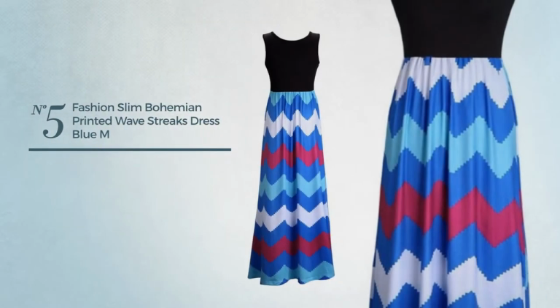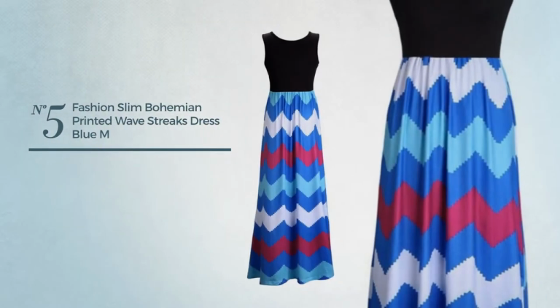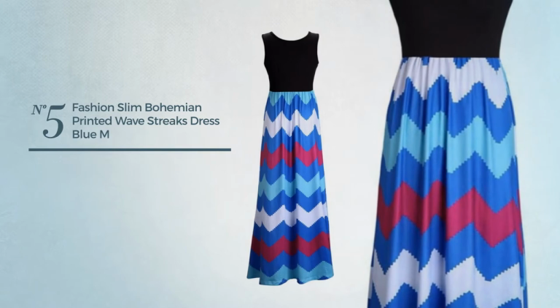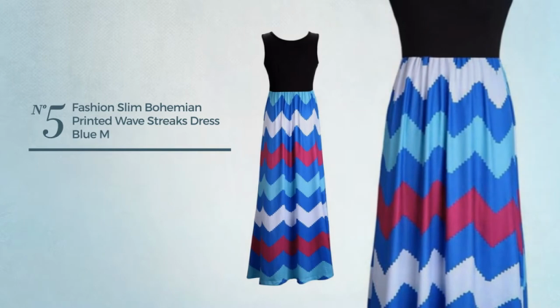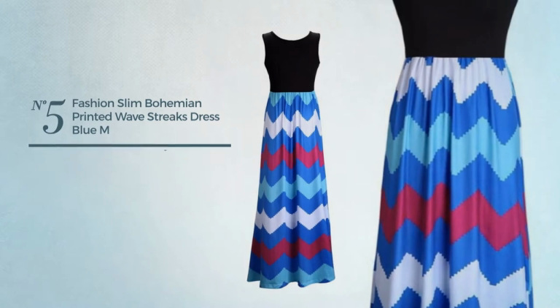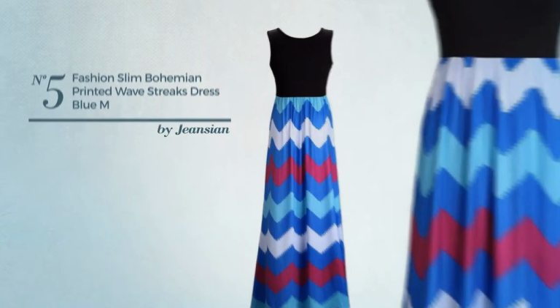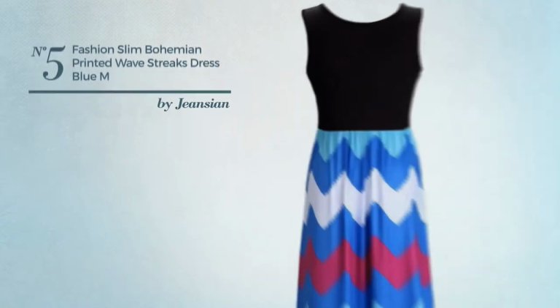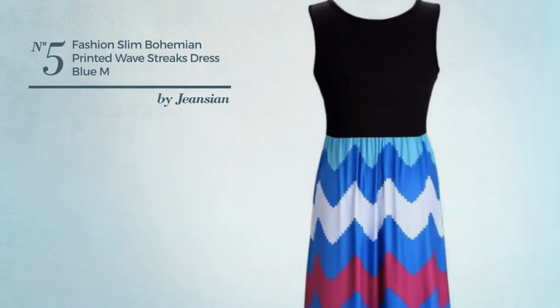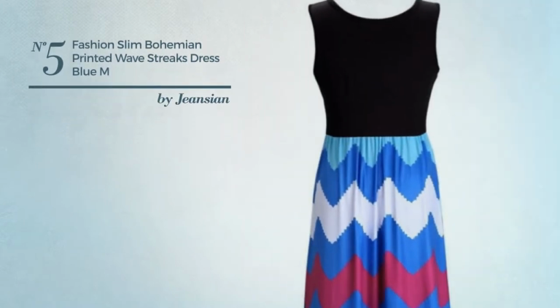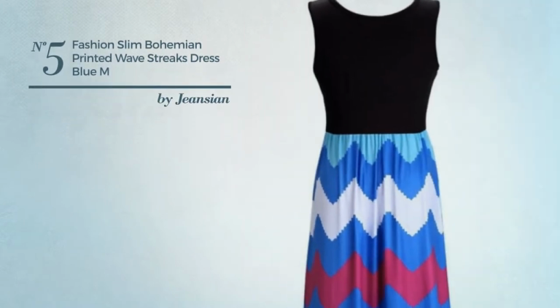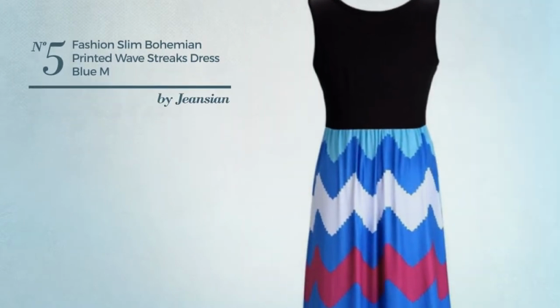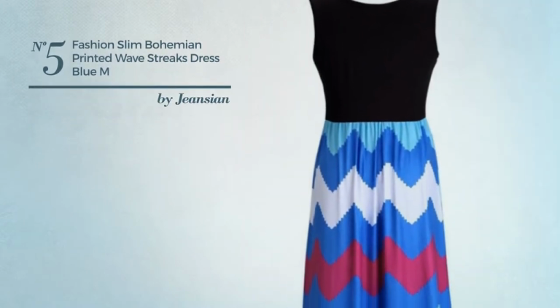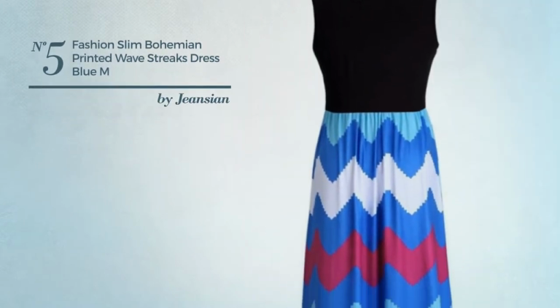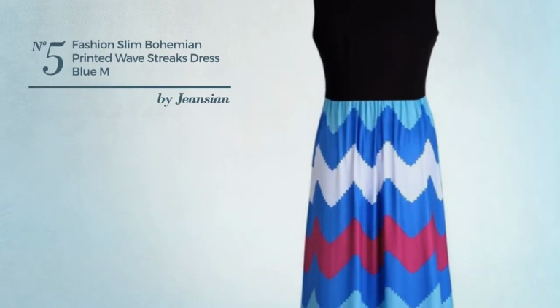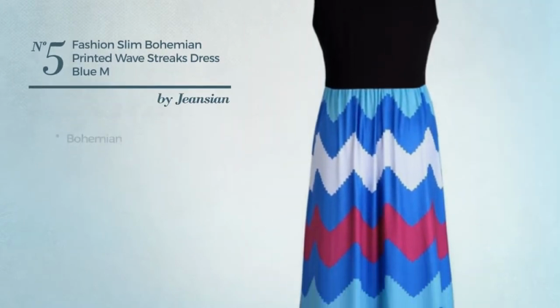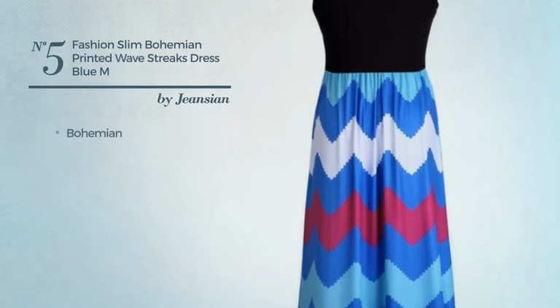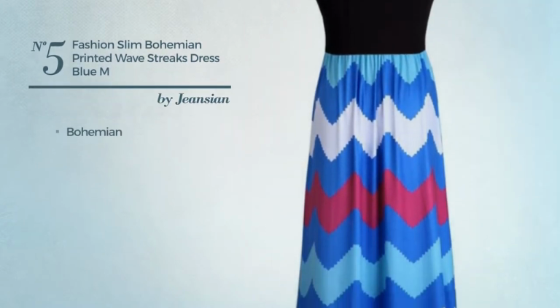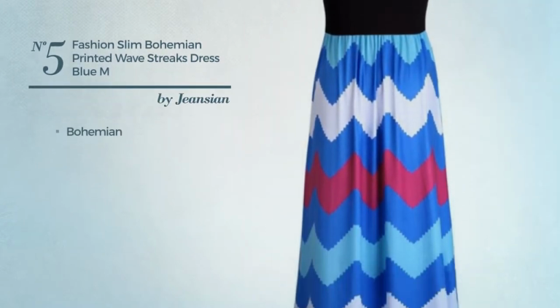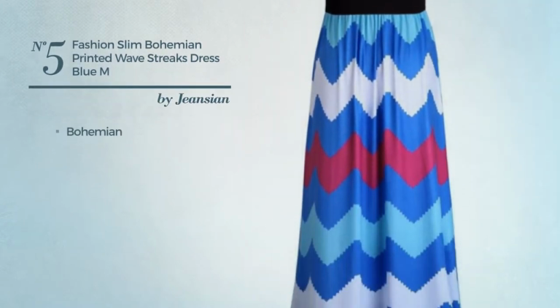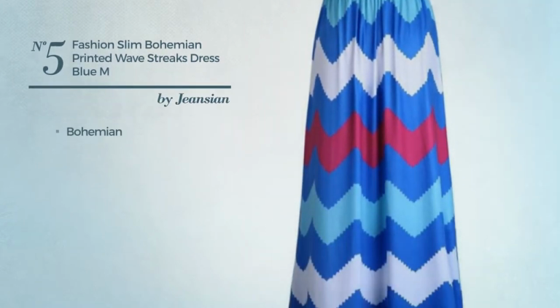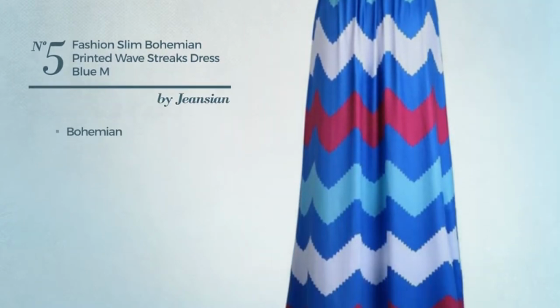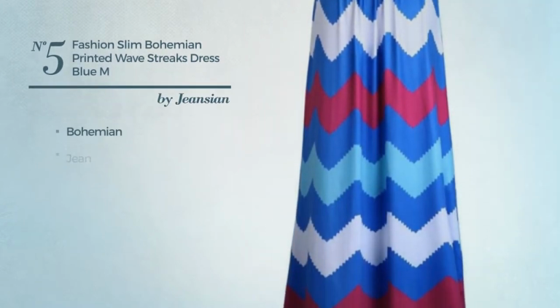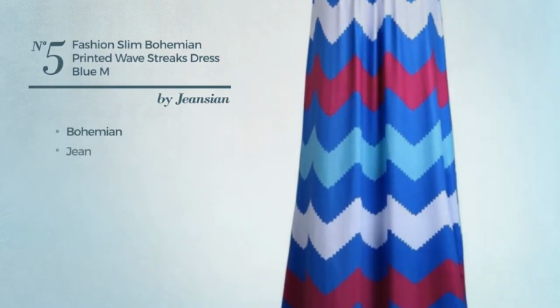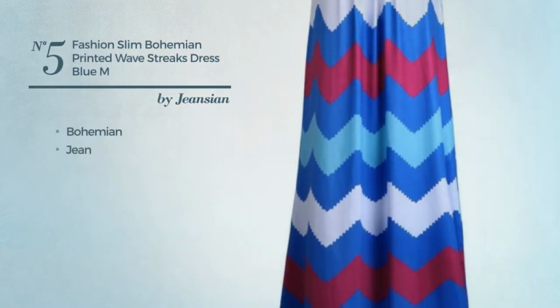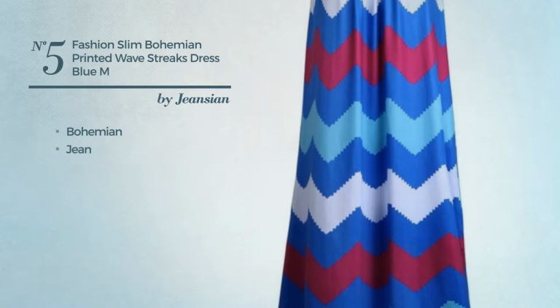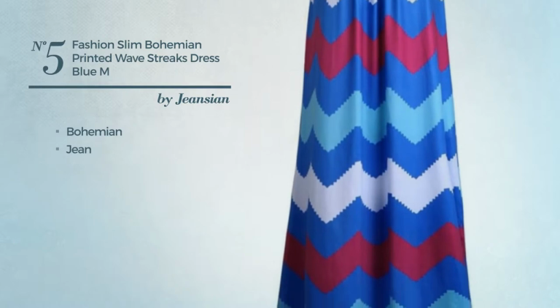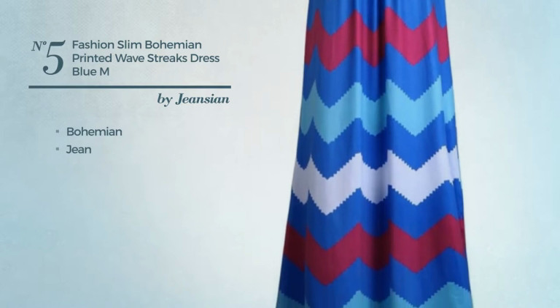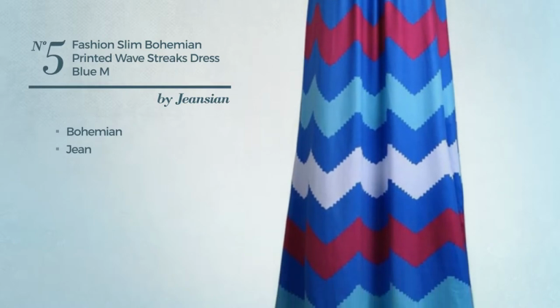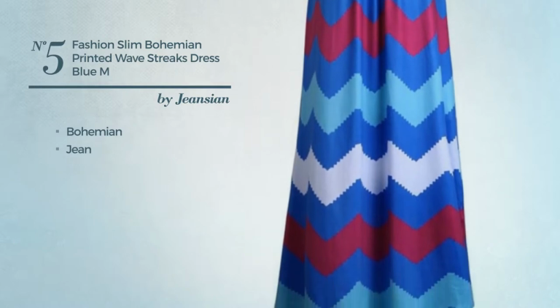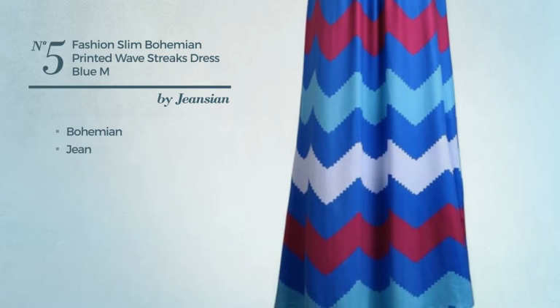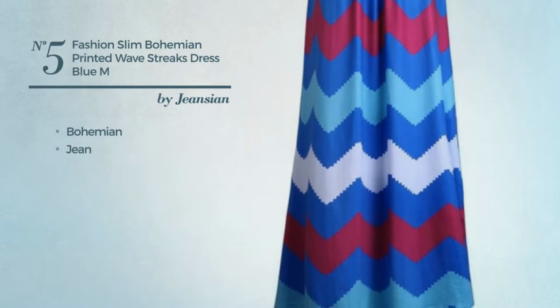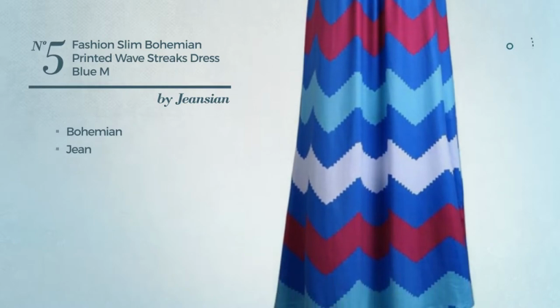Number 5: A slim dress featuring a bohemian style, crafted from jean. Available in 3 other colors.